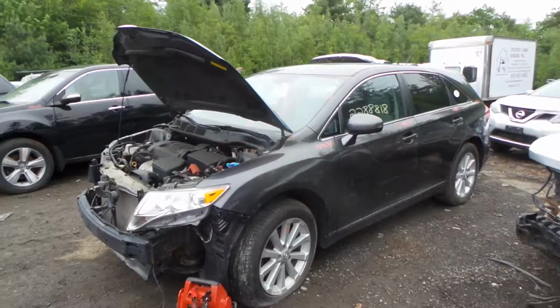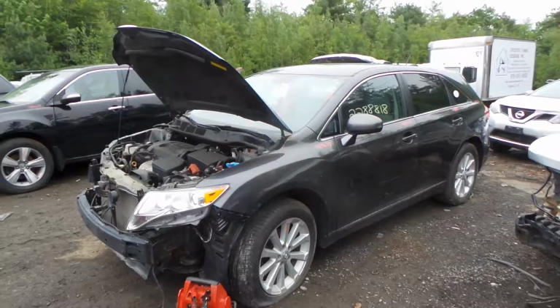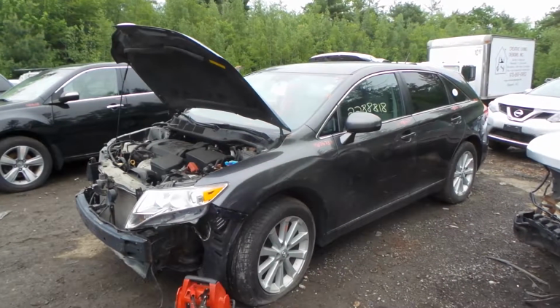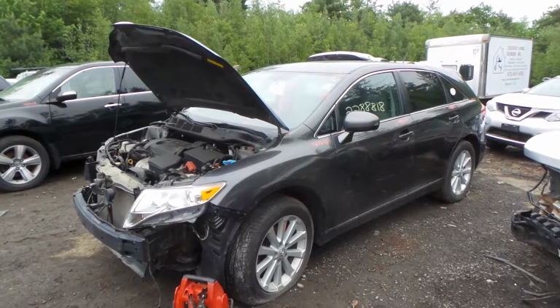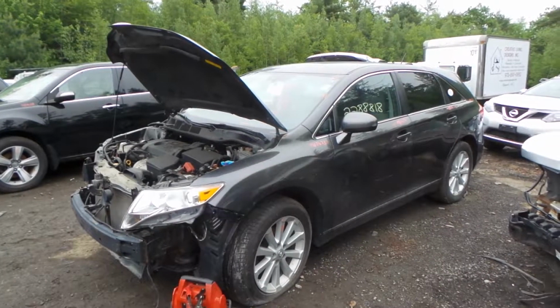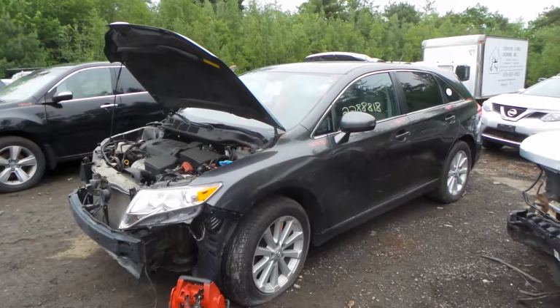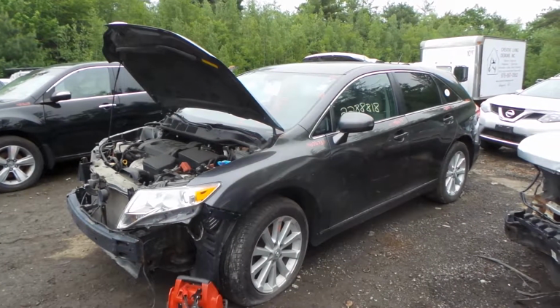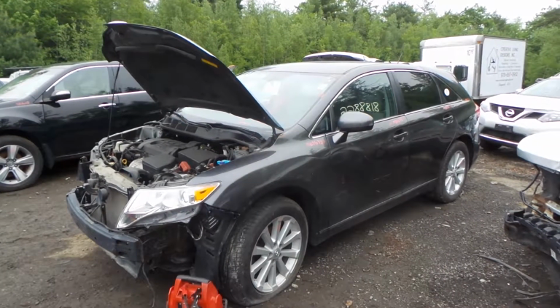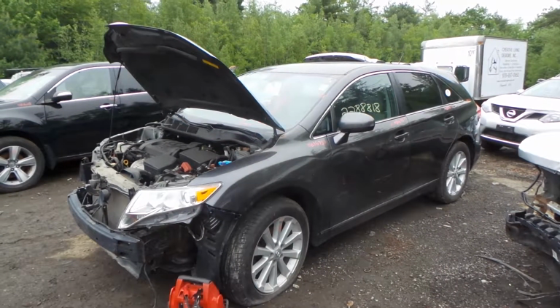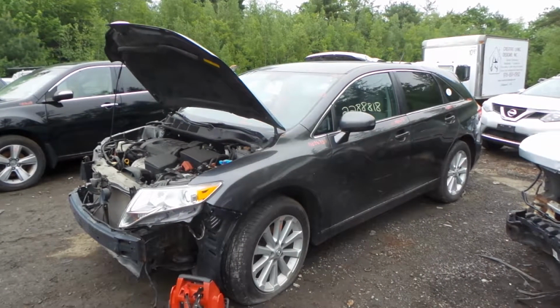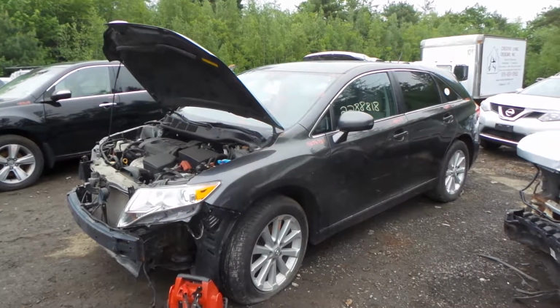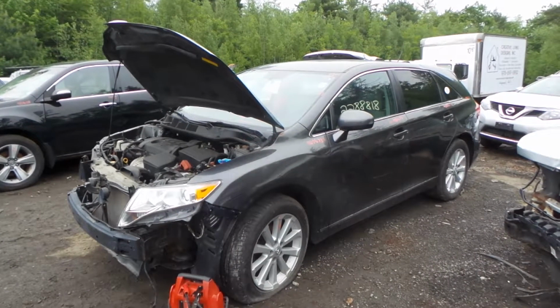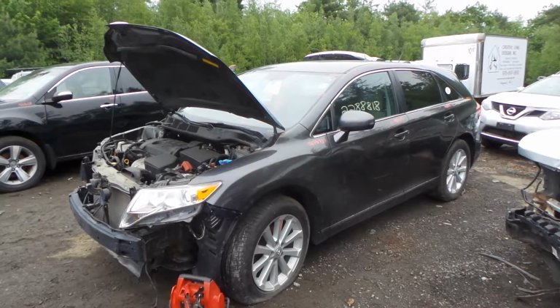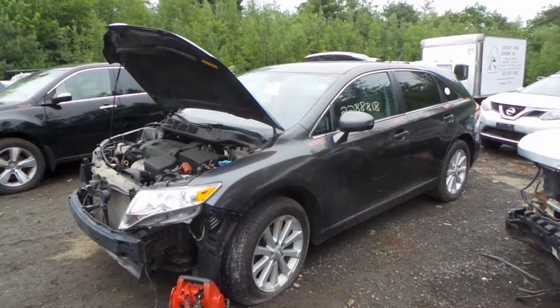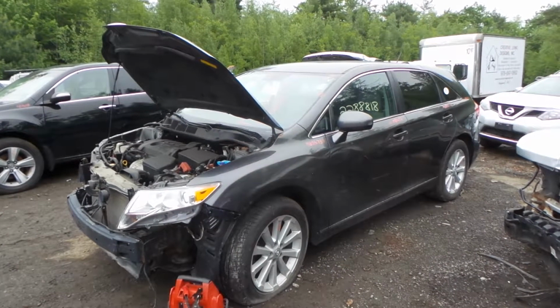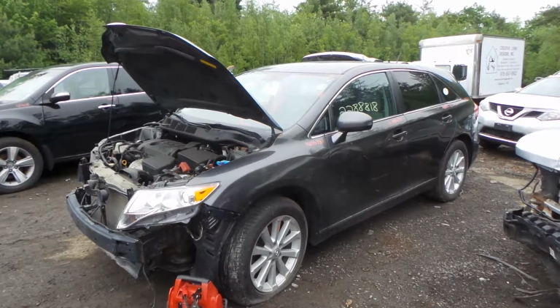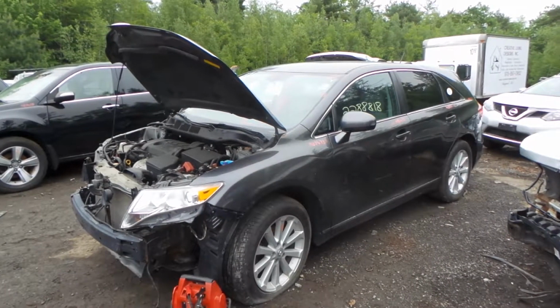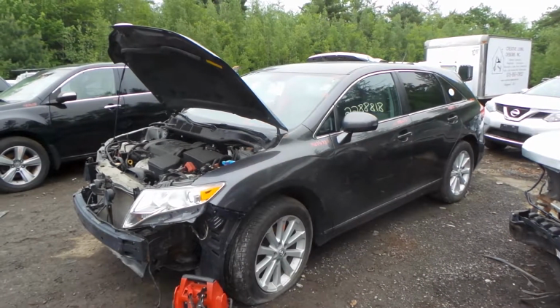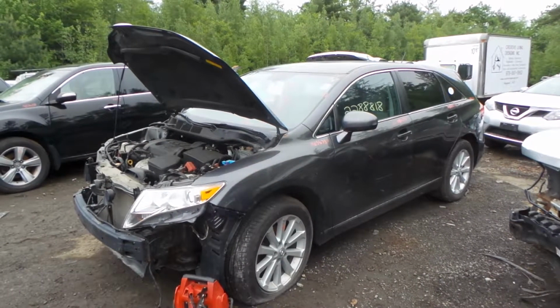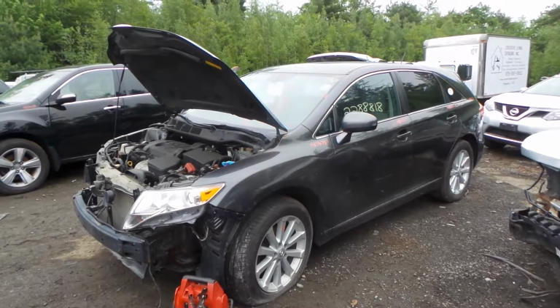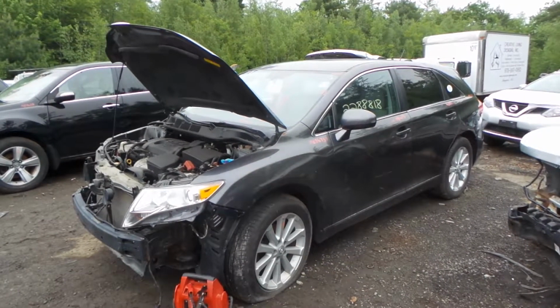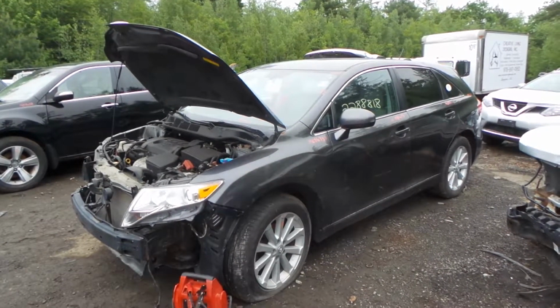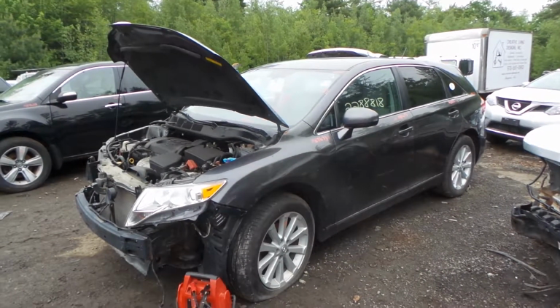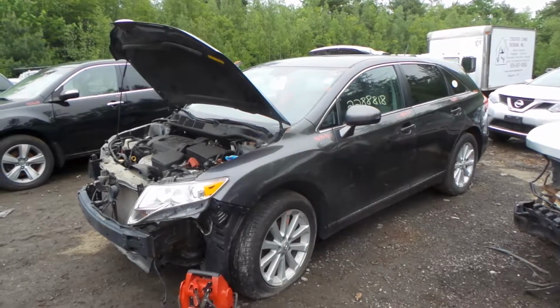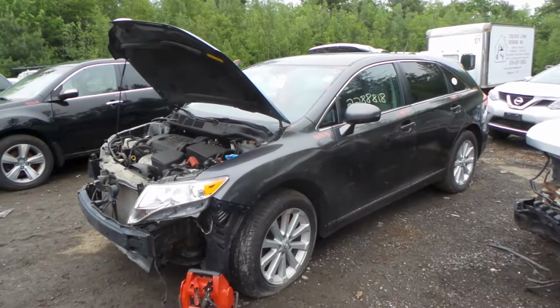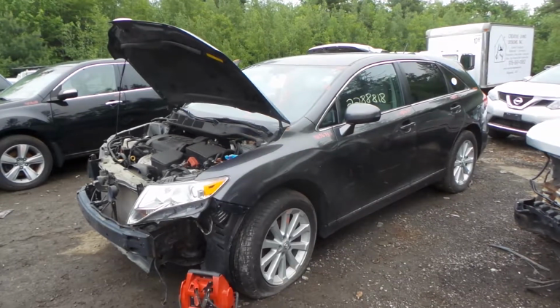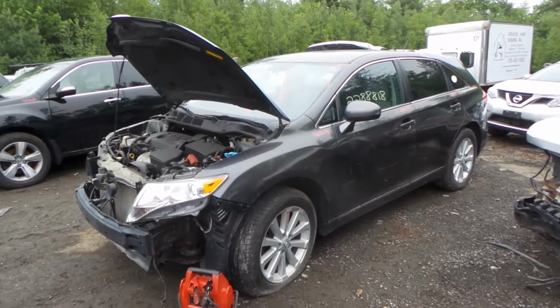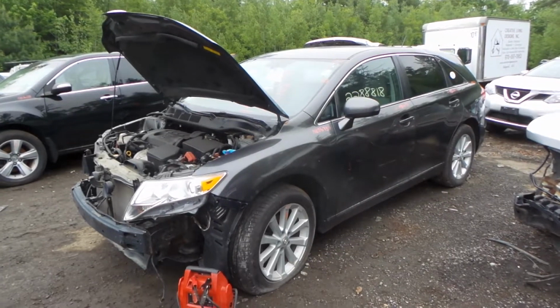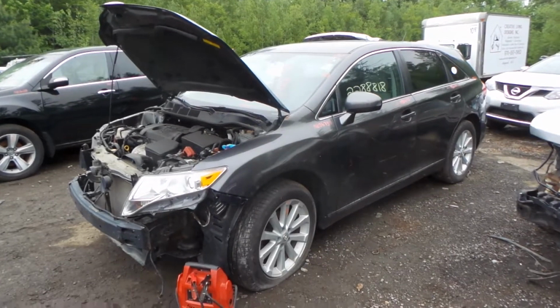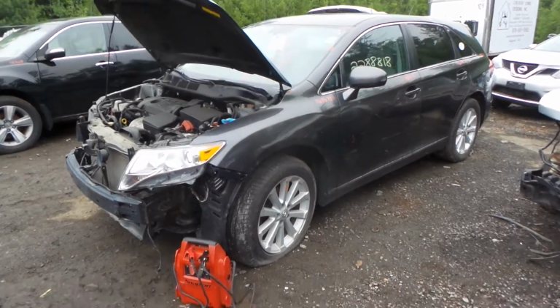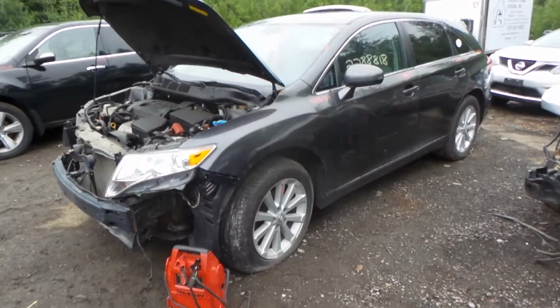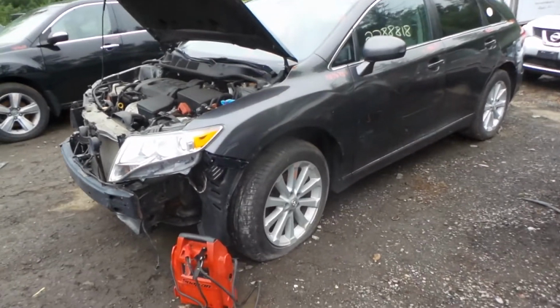Hi, this is Alex with New England Auto and Truck Recyclers, and today we are parting out a 2011 Toyota Venza, stock number M80673.